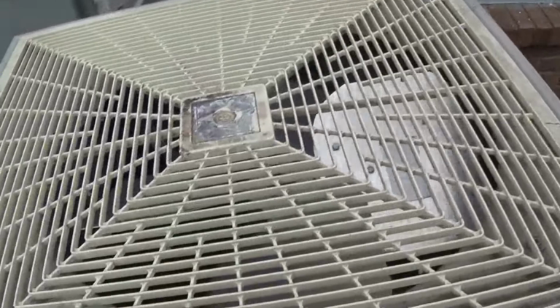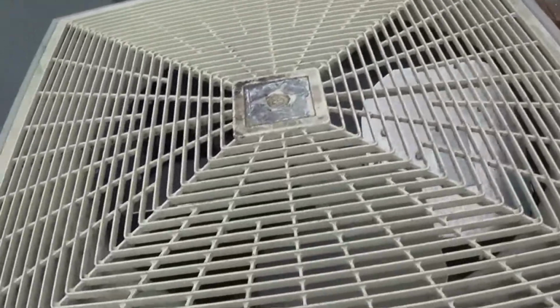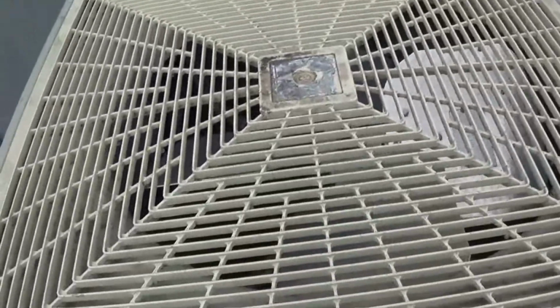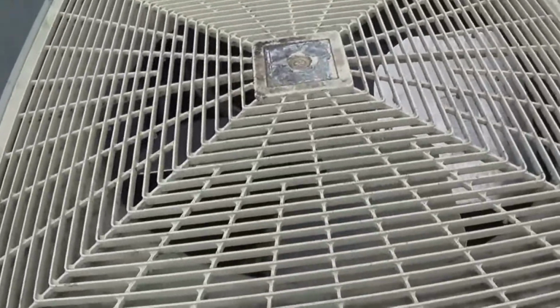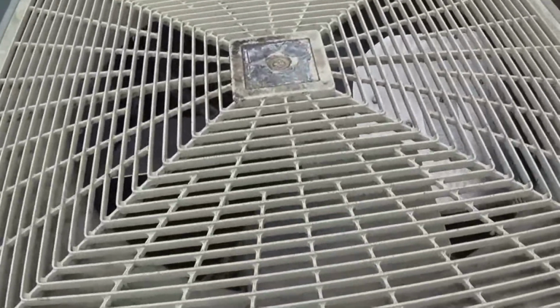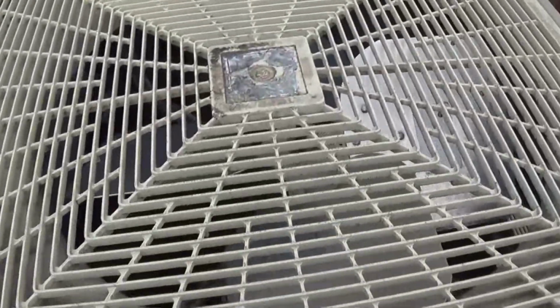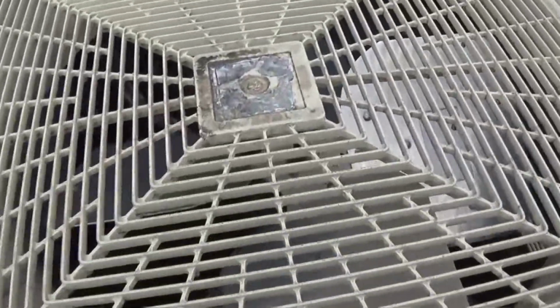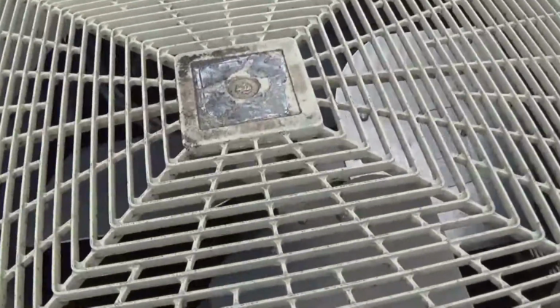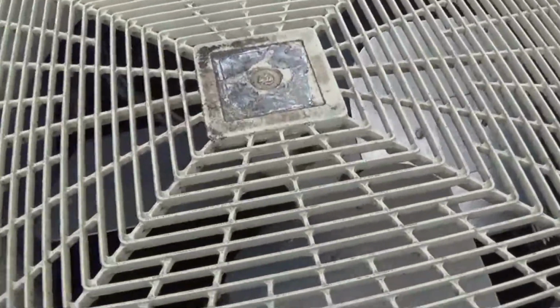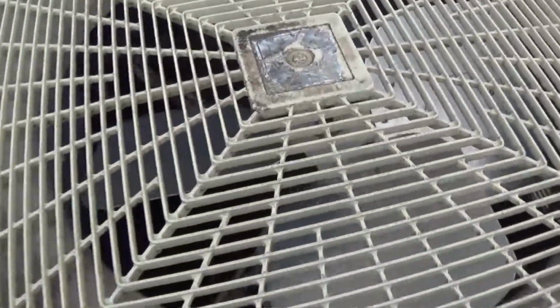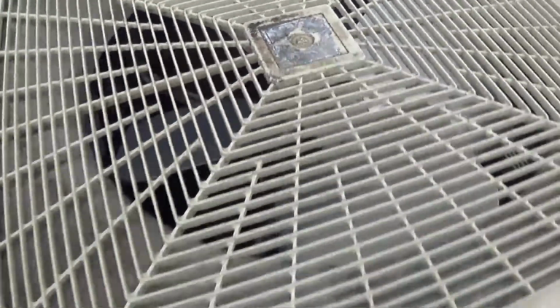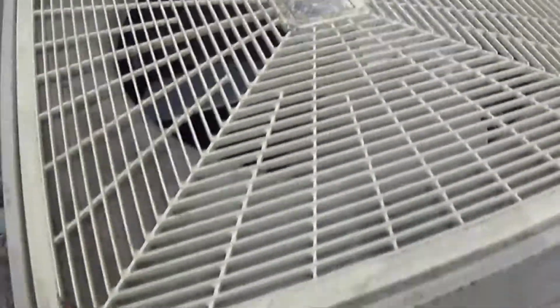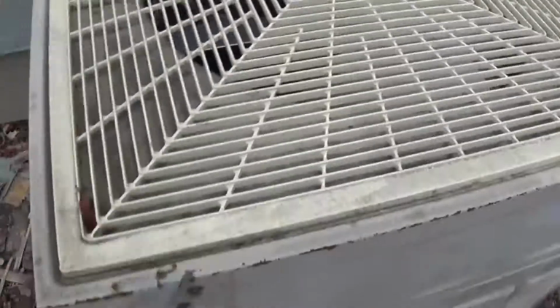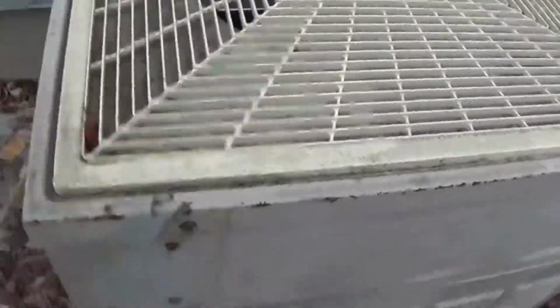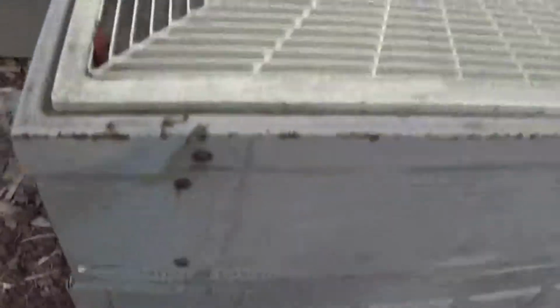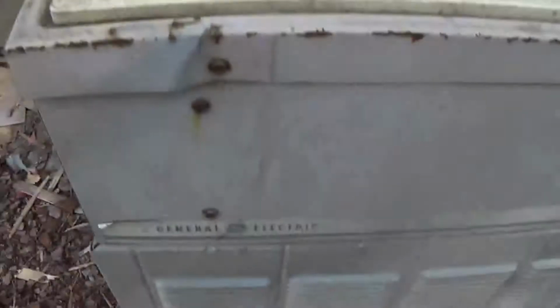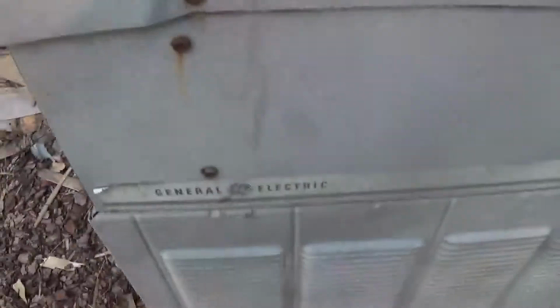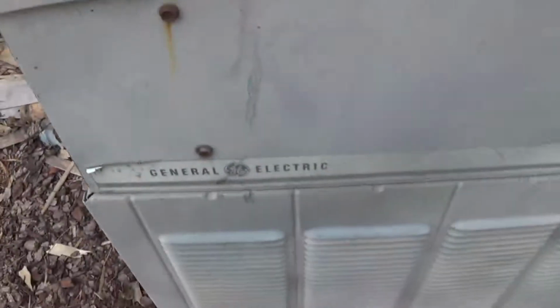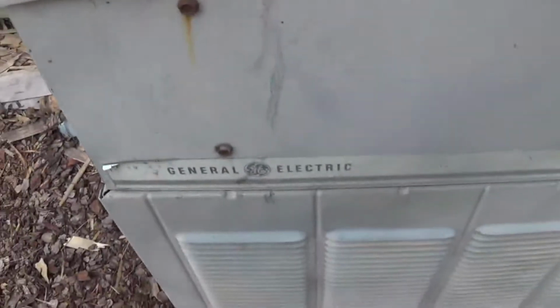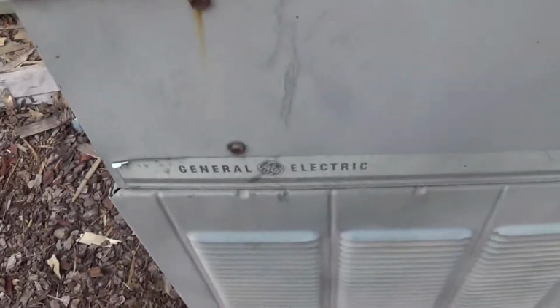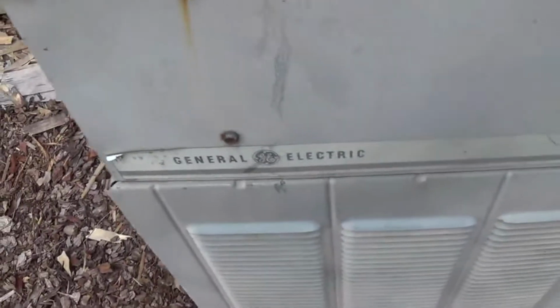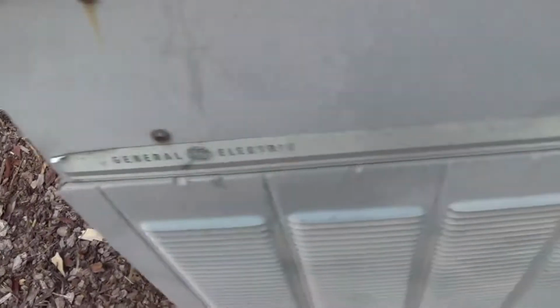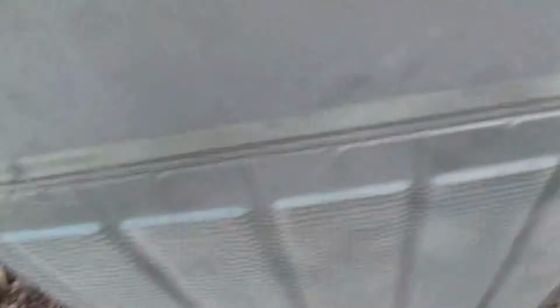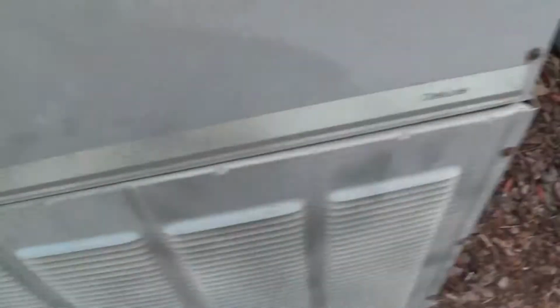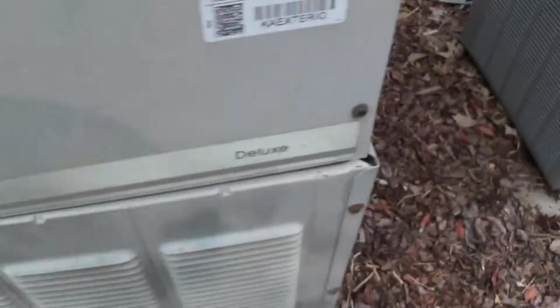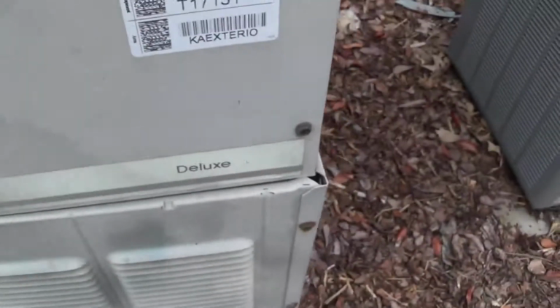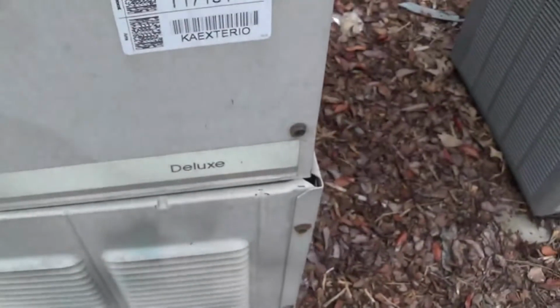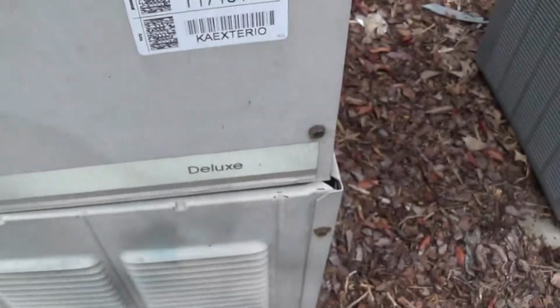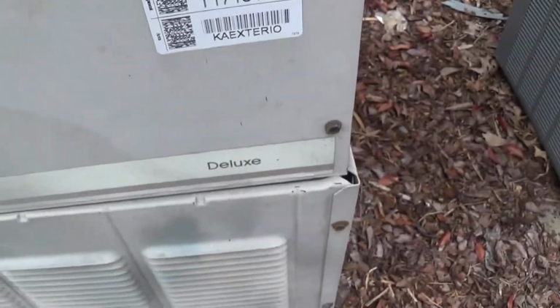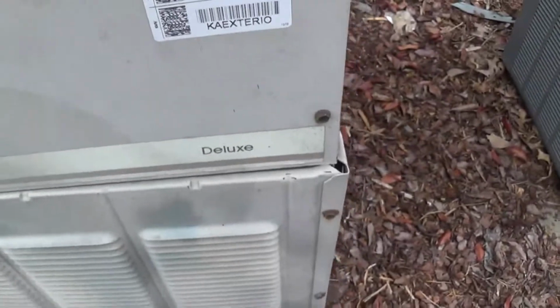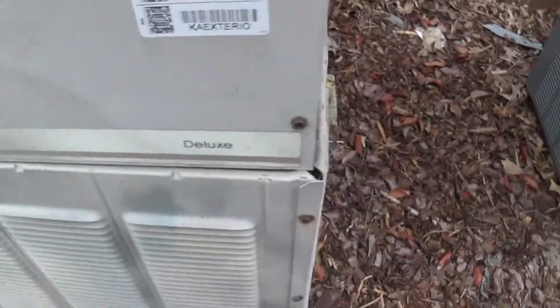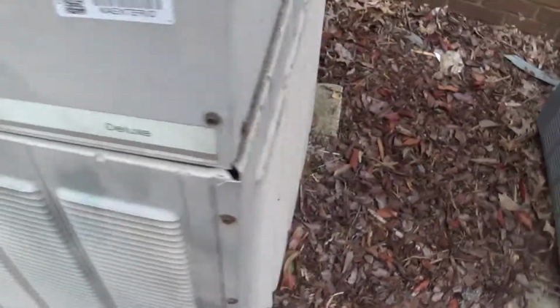It's currently off — I hope it'll start up soon. Here's a look at the General Electric label, and here's a look at the Deluxe label on it.